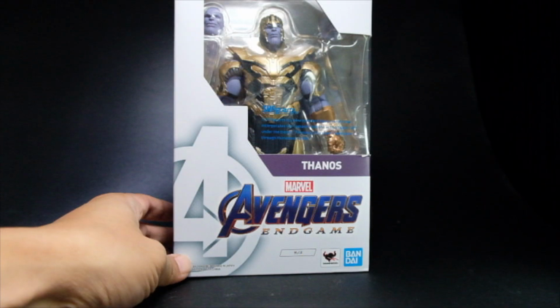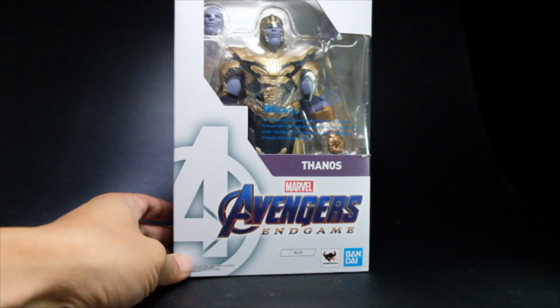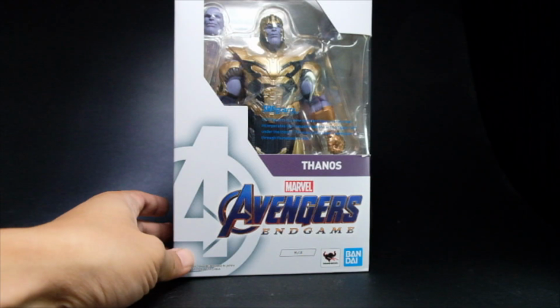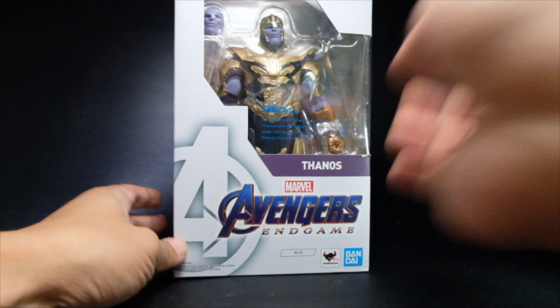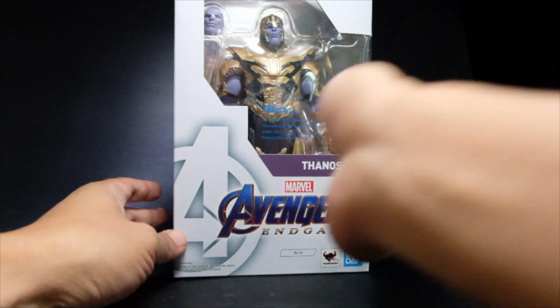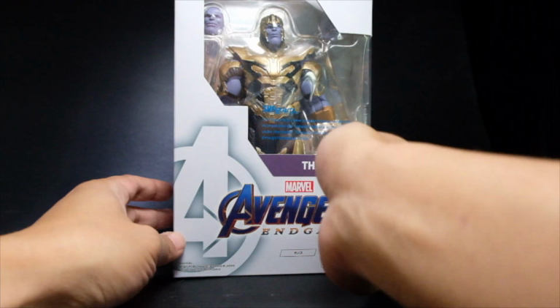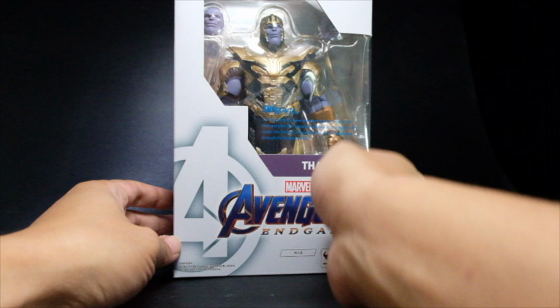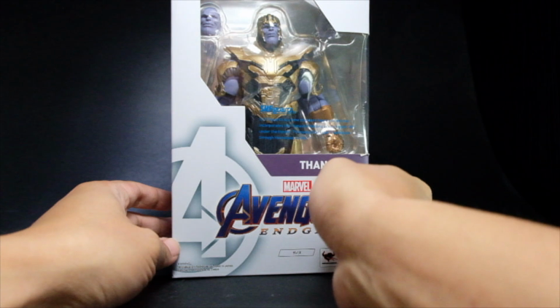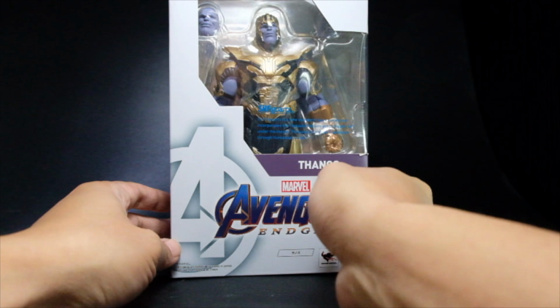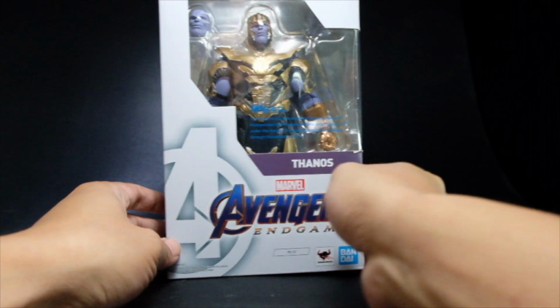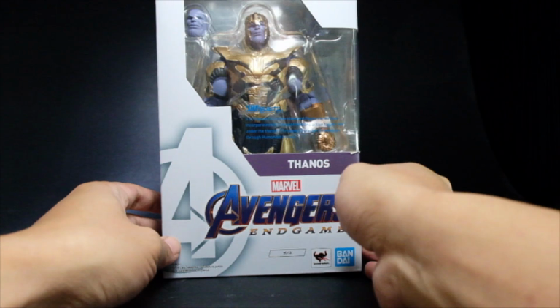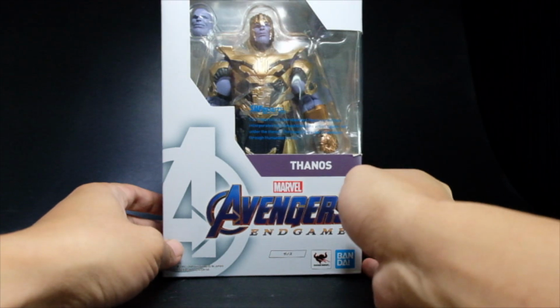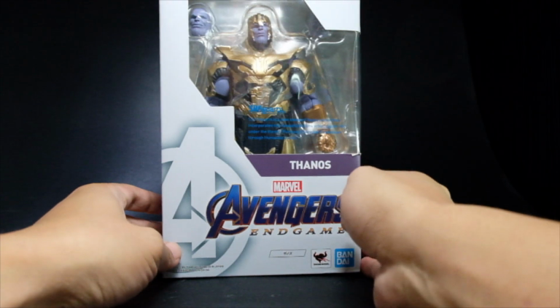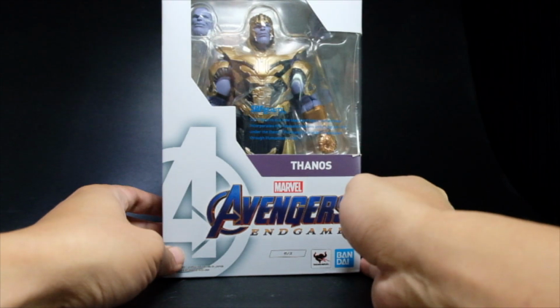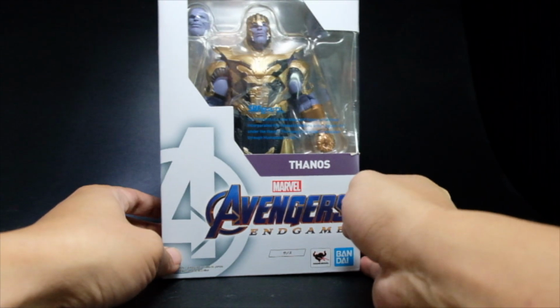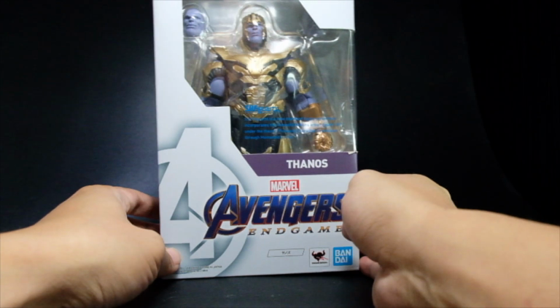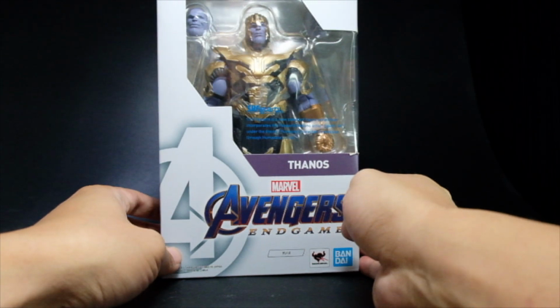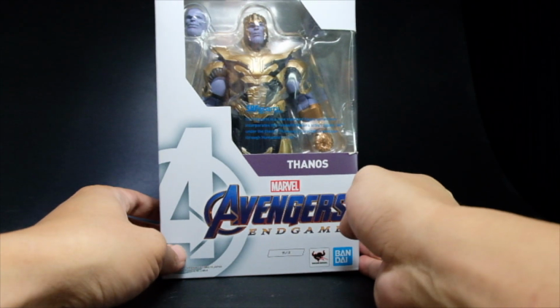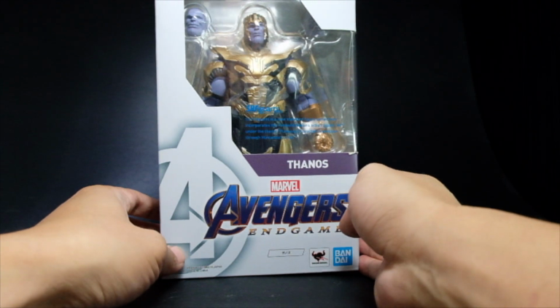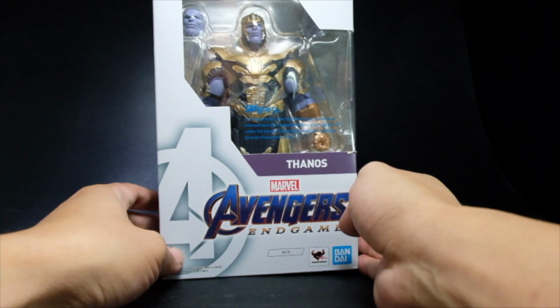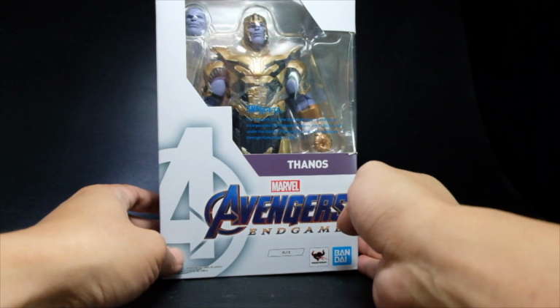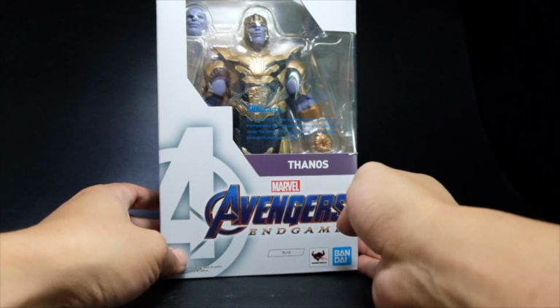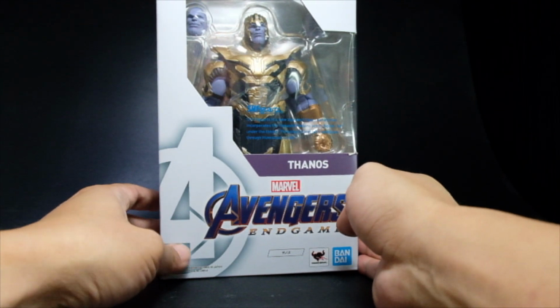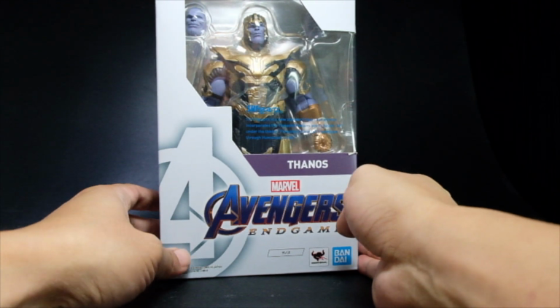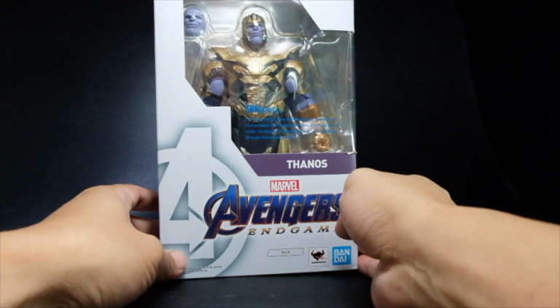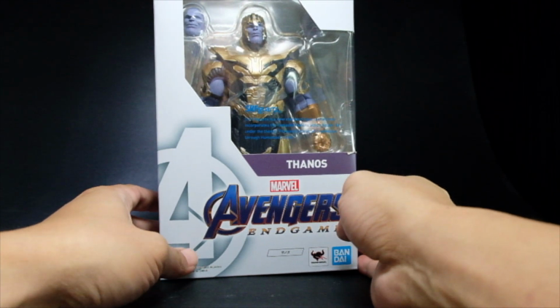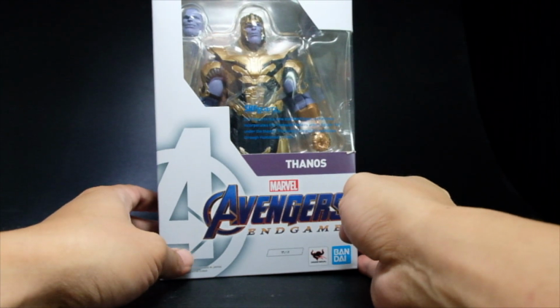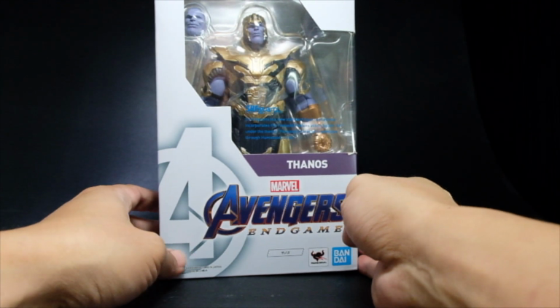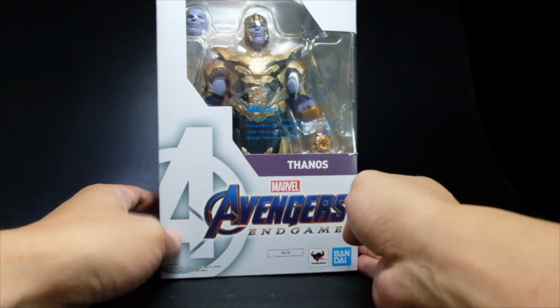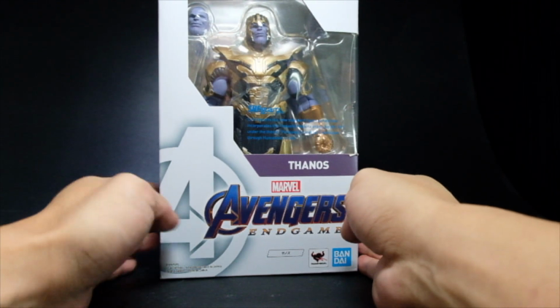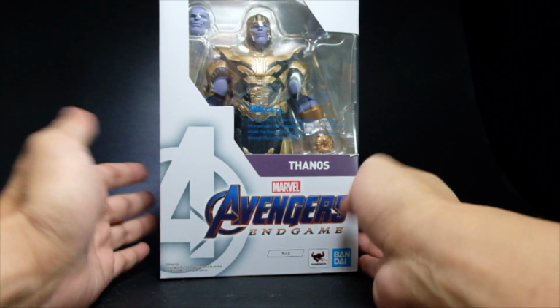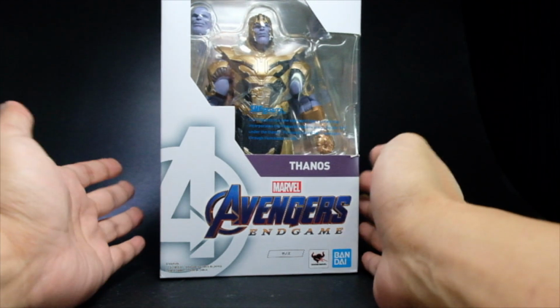Hi, this is Firestarter and this is a review of the SH Figure Arts Thanos from the movie Avengers Endgame.